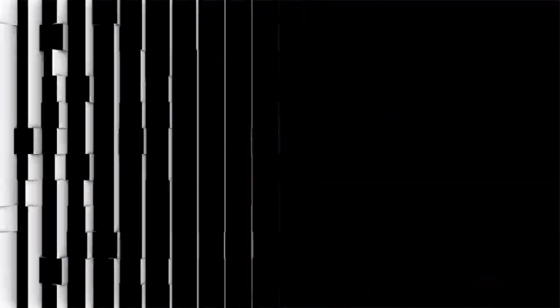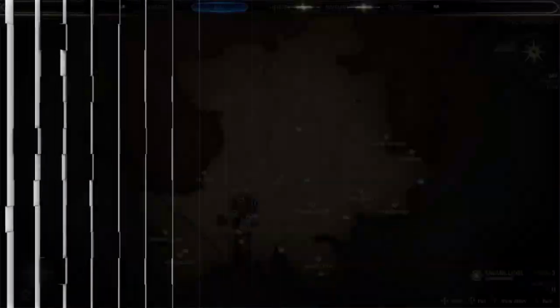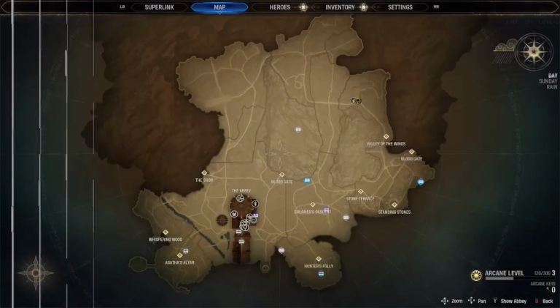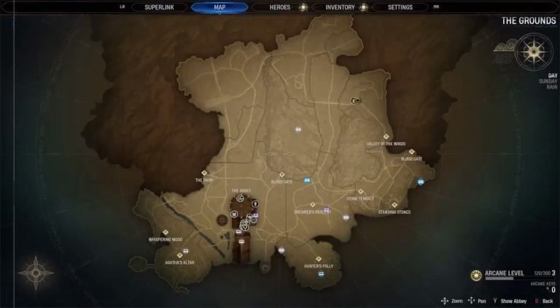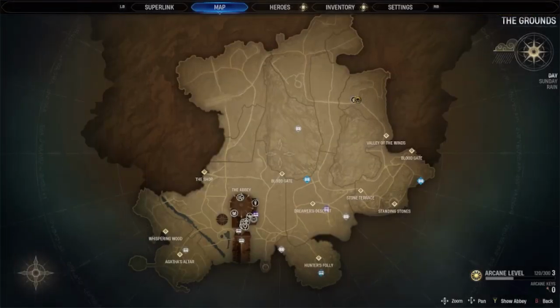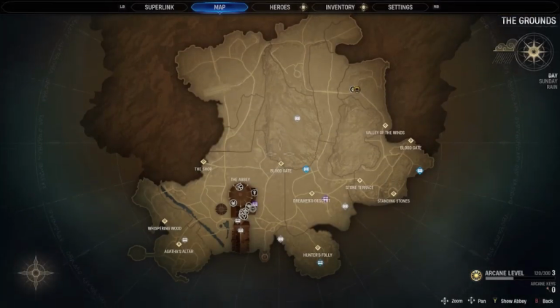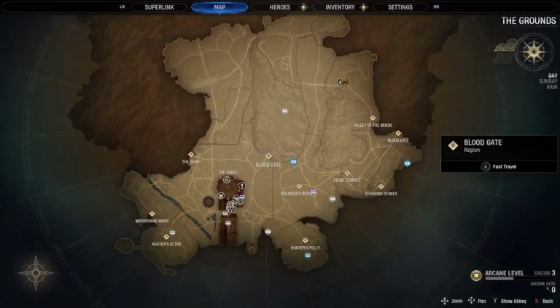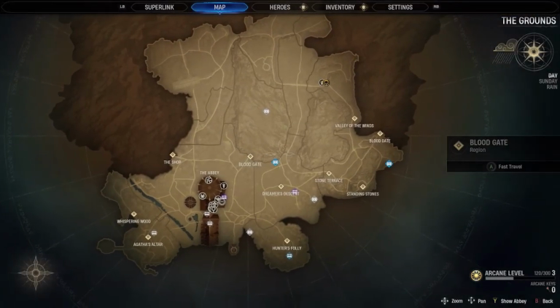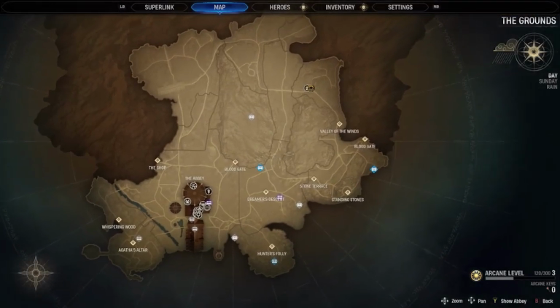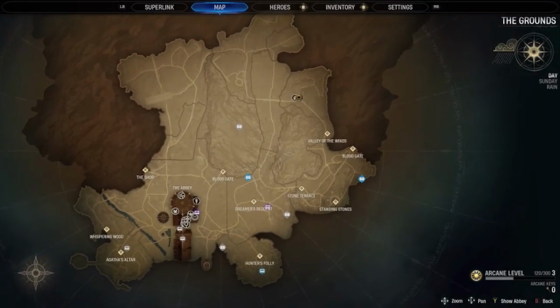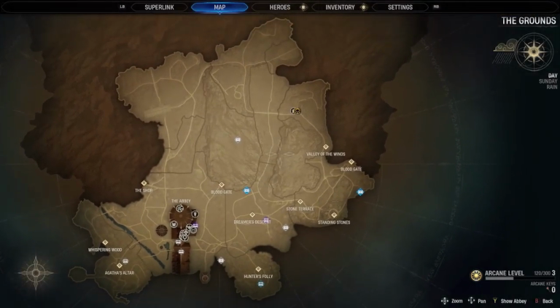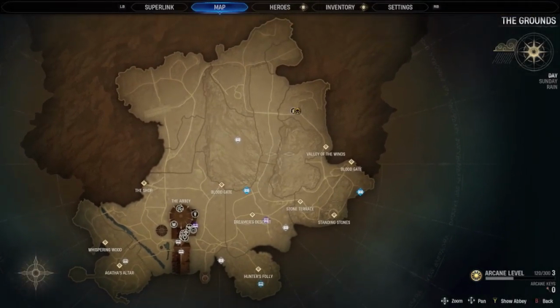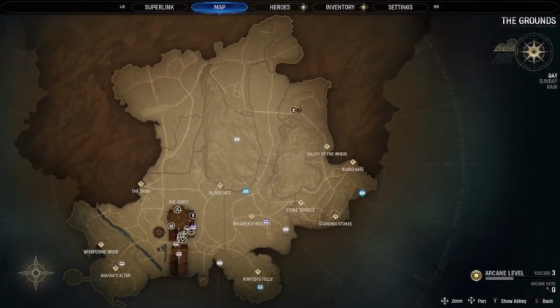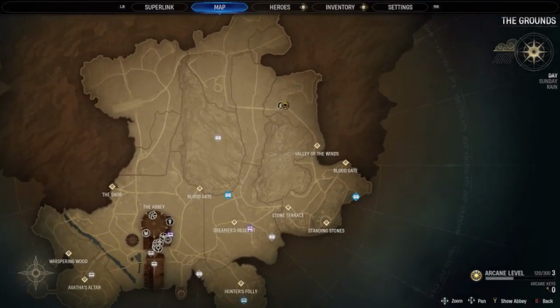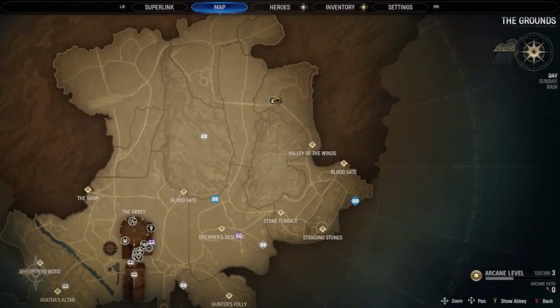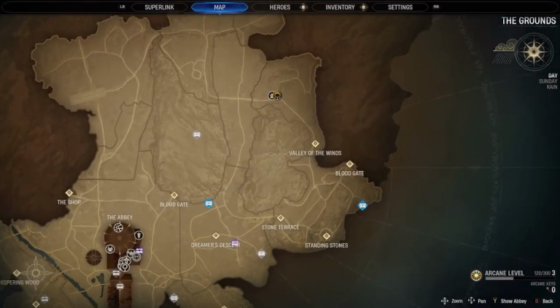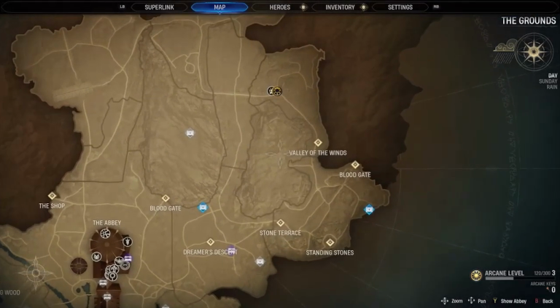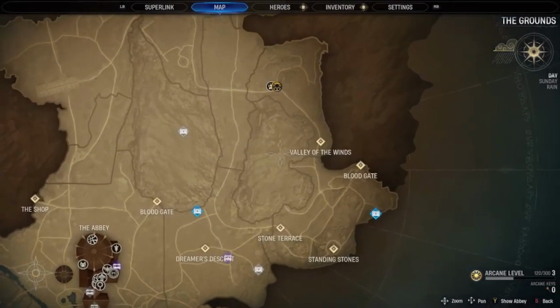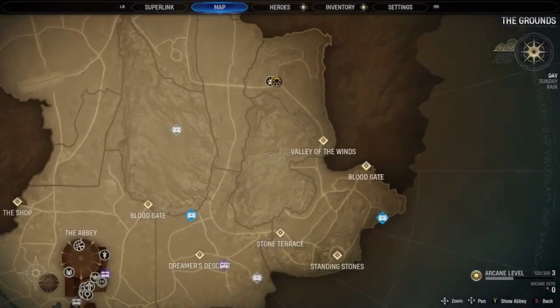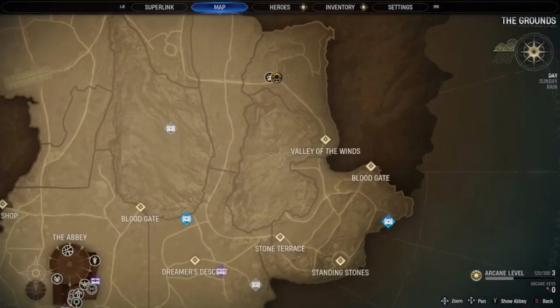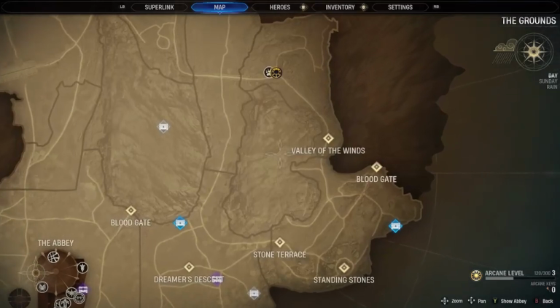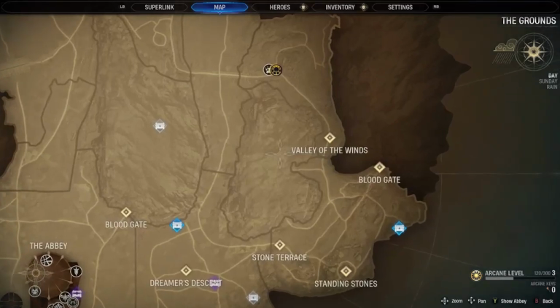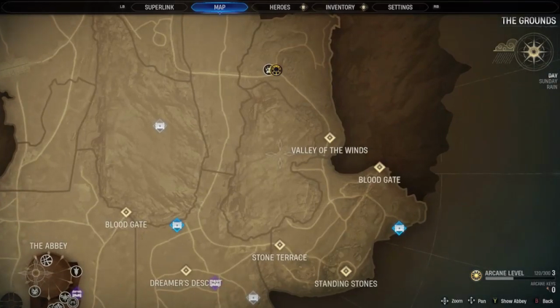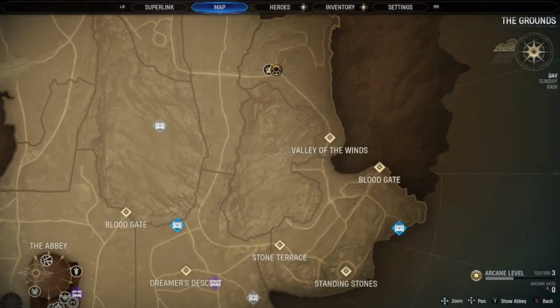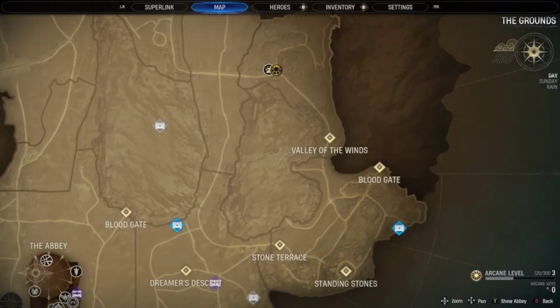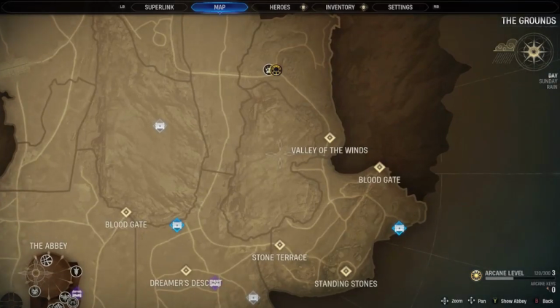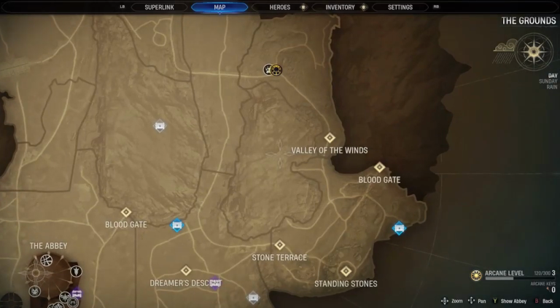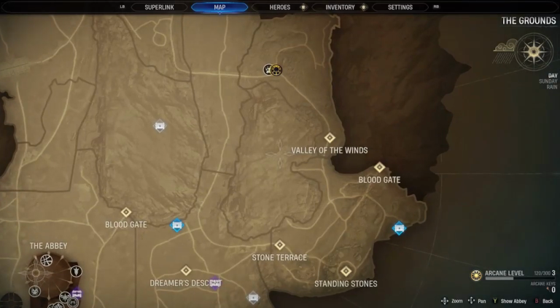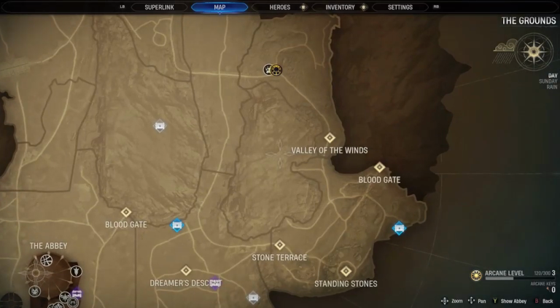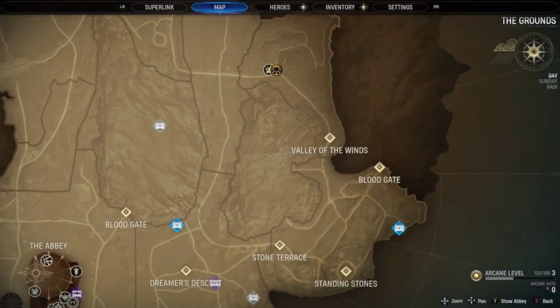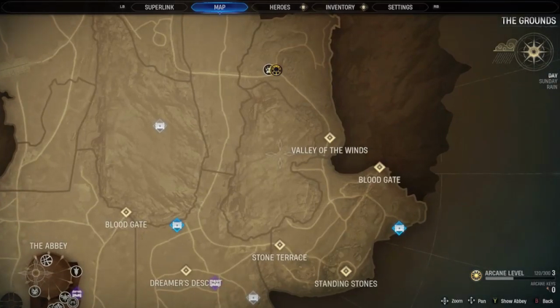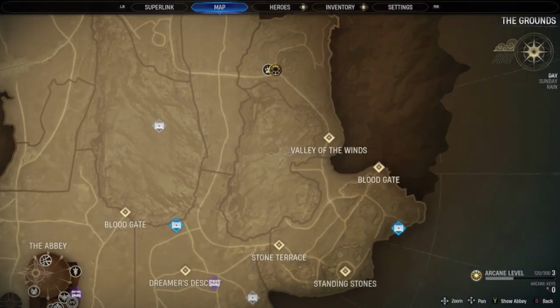On the right-hand side of the map, in between the Valley of the Winds and Shores Church, is the fifth haven.